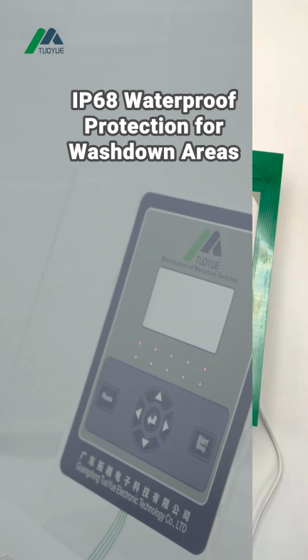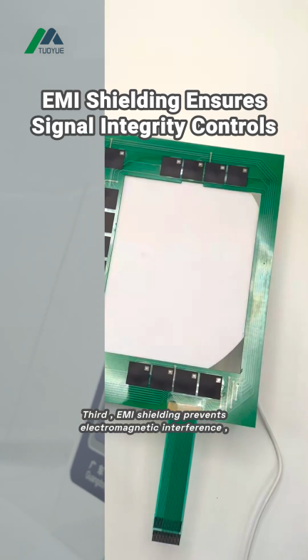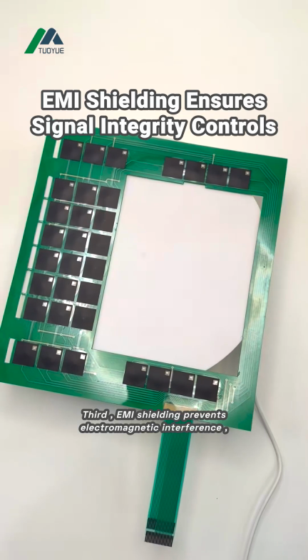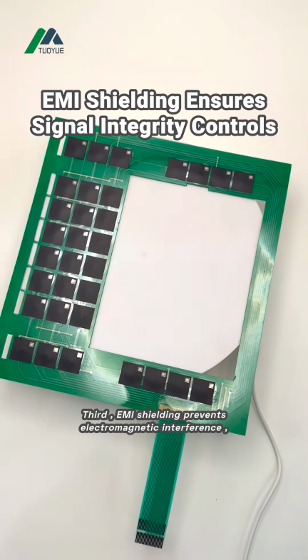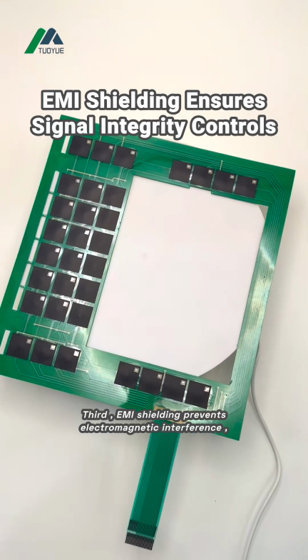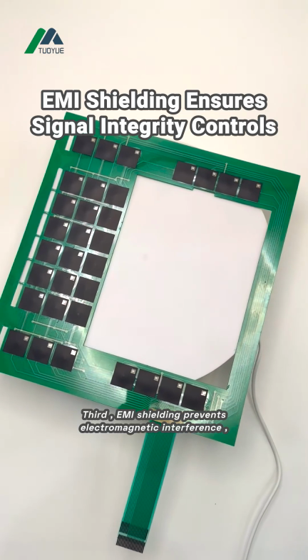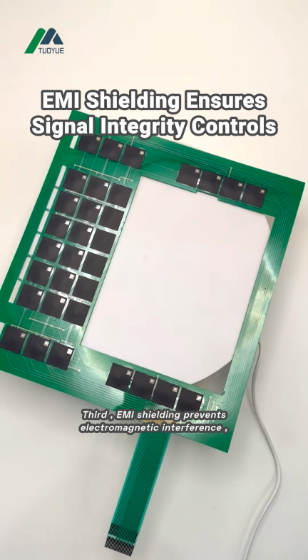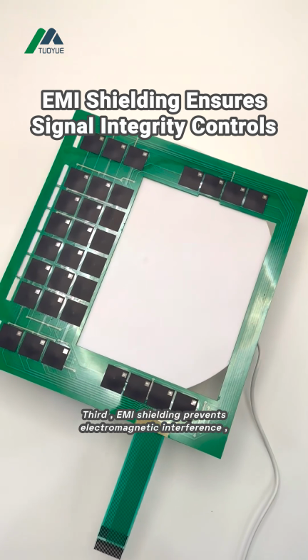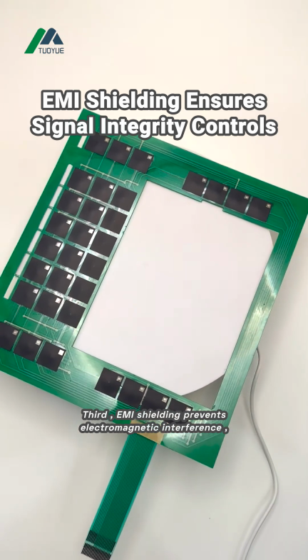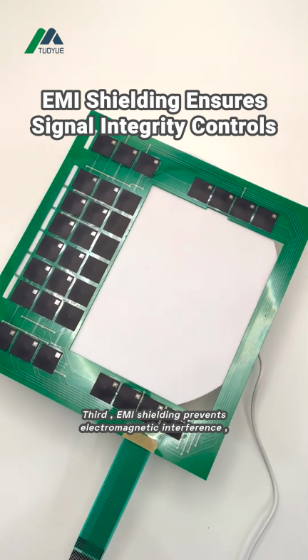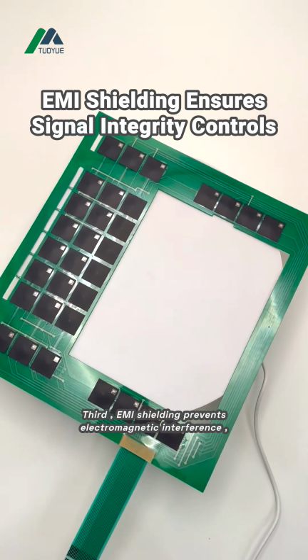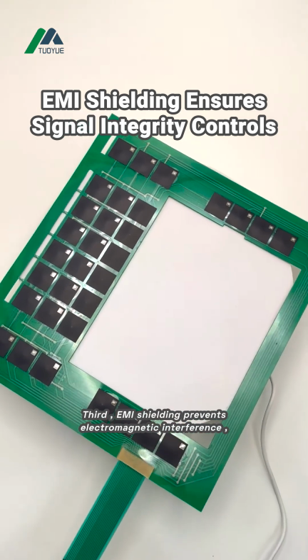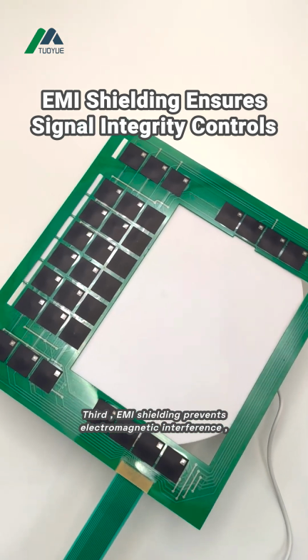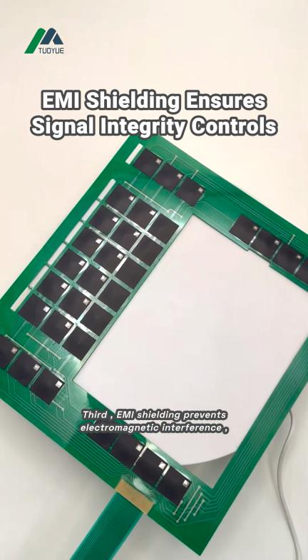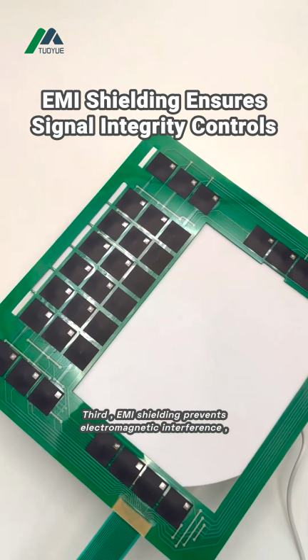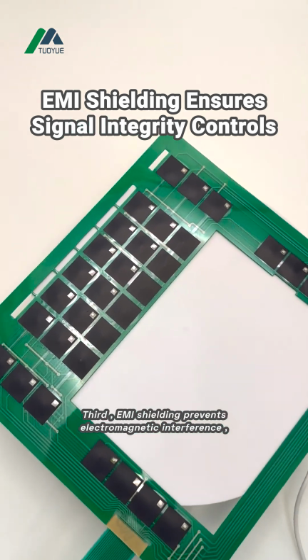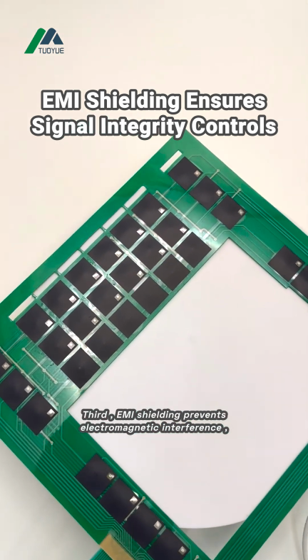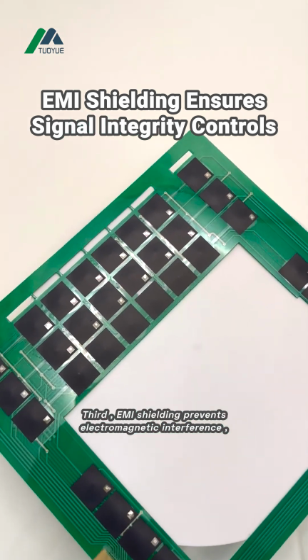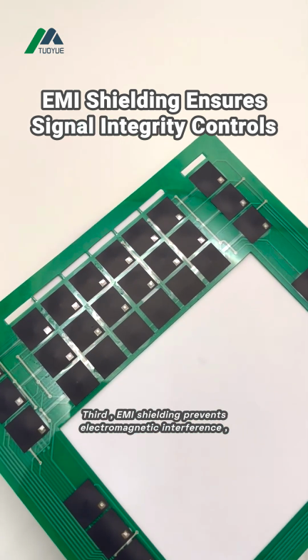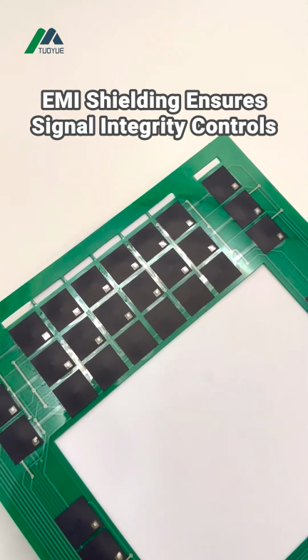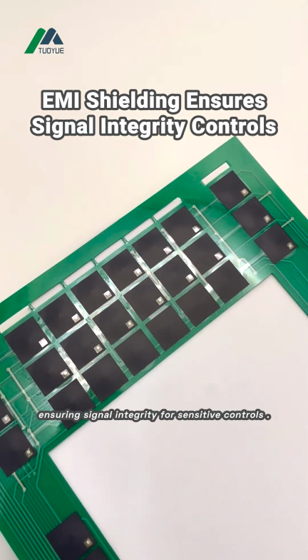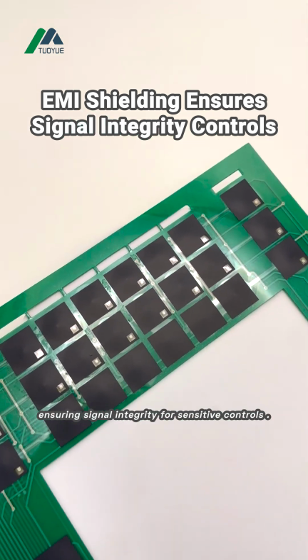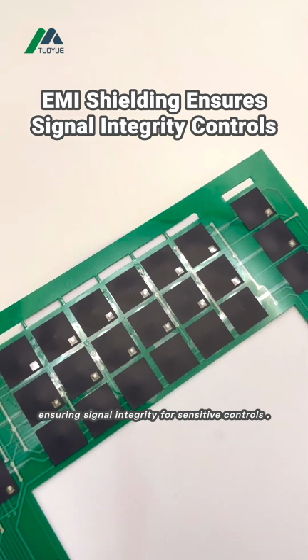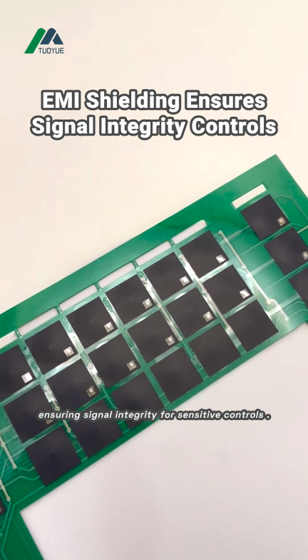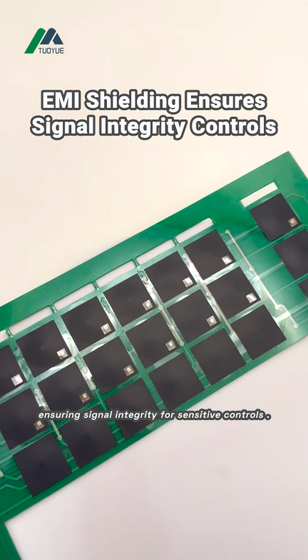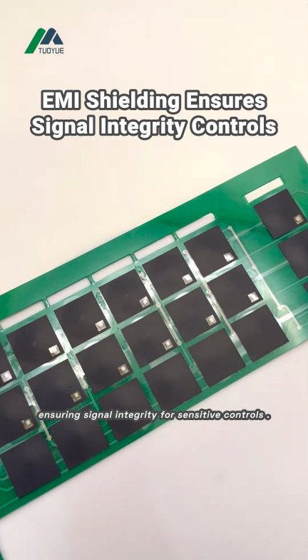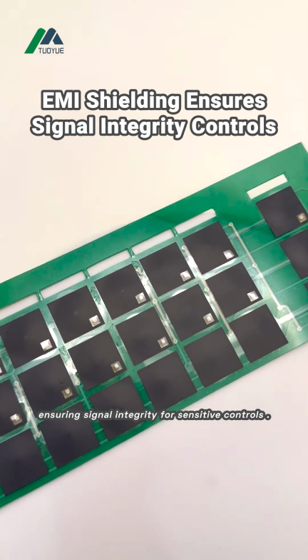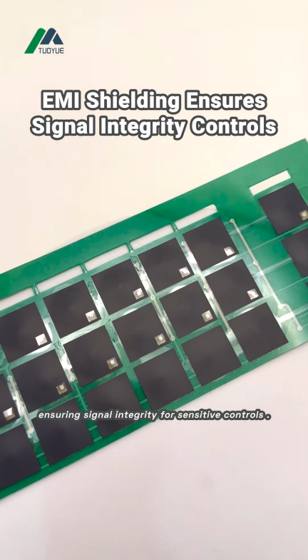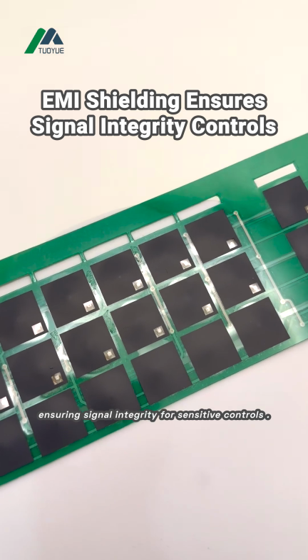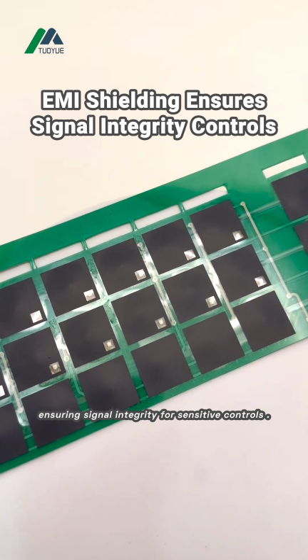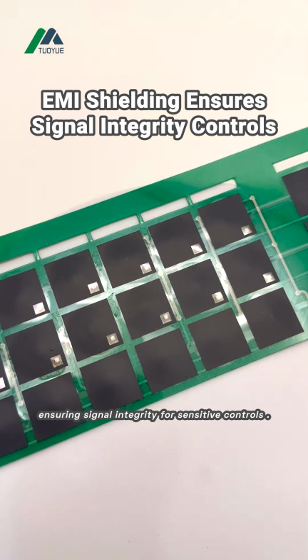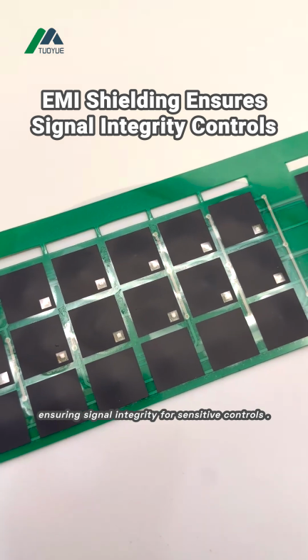Third, EMI shielding prevents electromagnetic interference, ensuring signal integrity for sensitive controls.